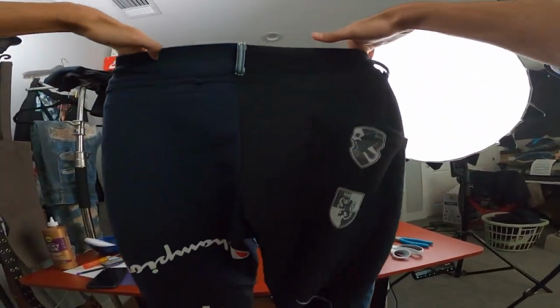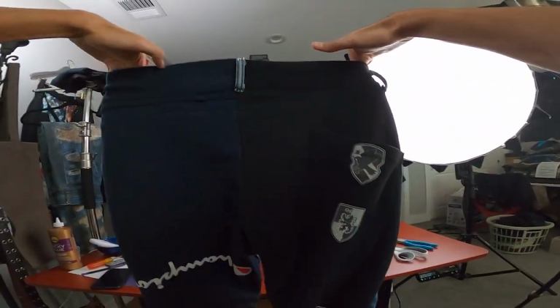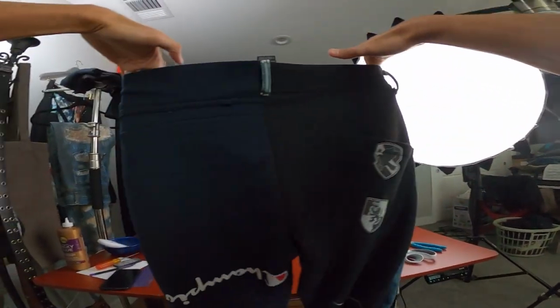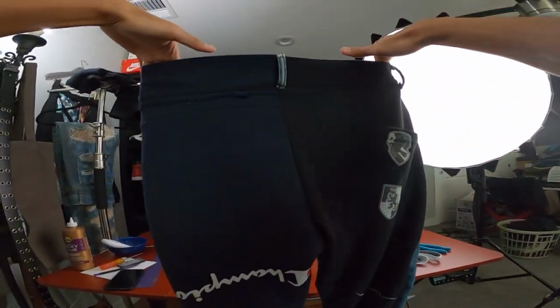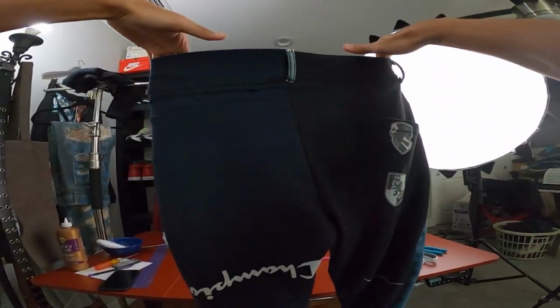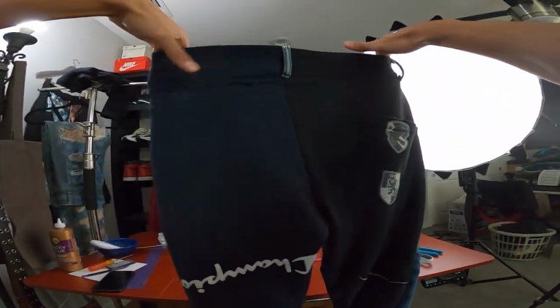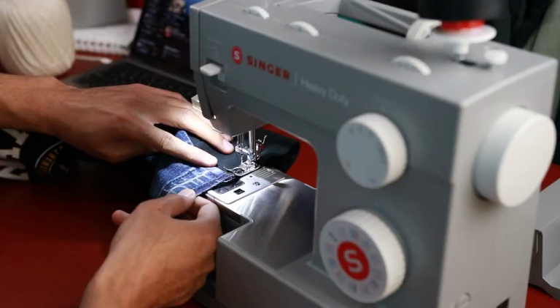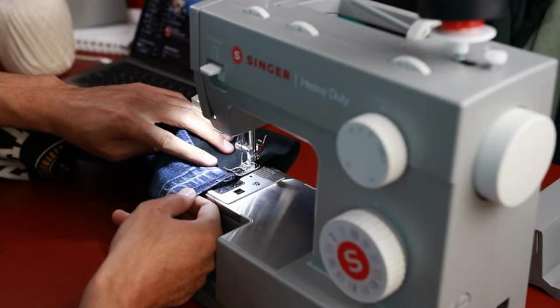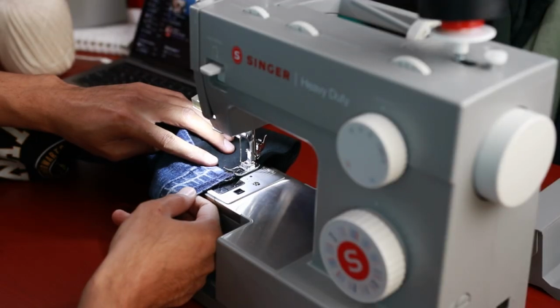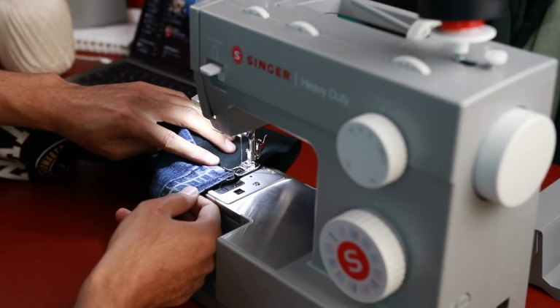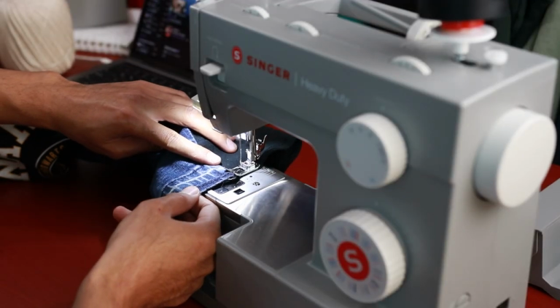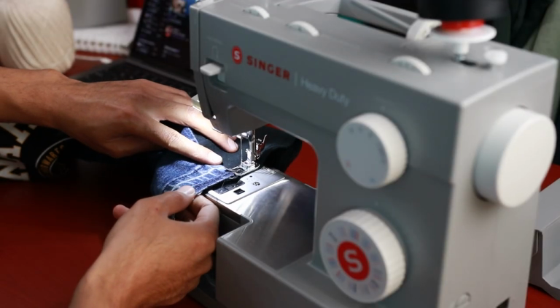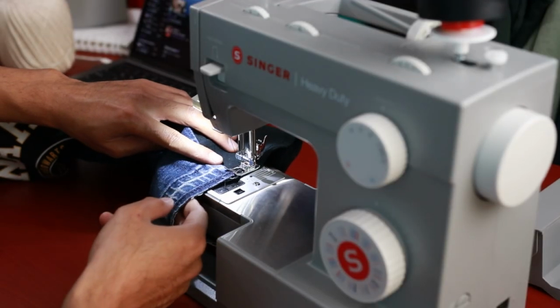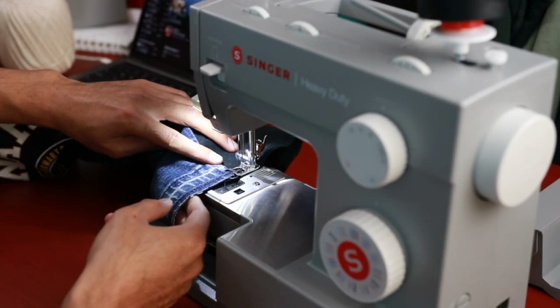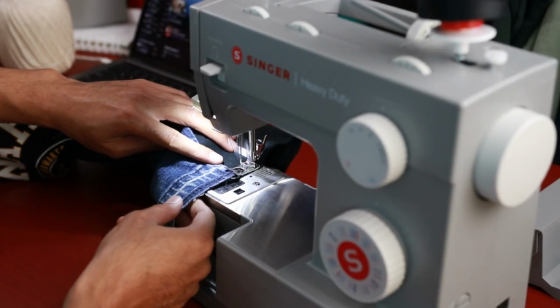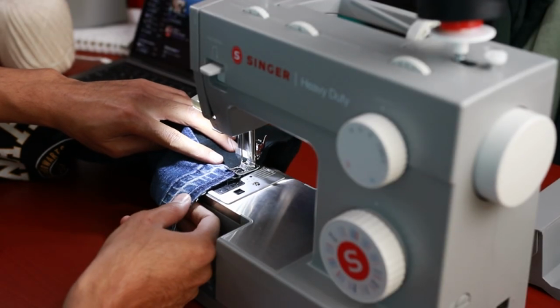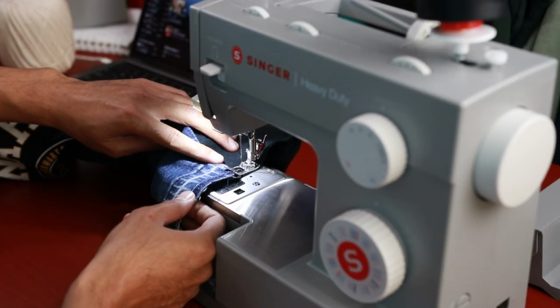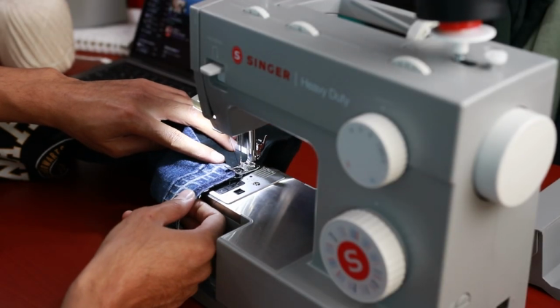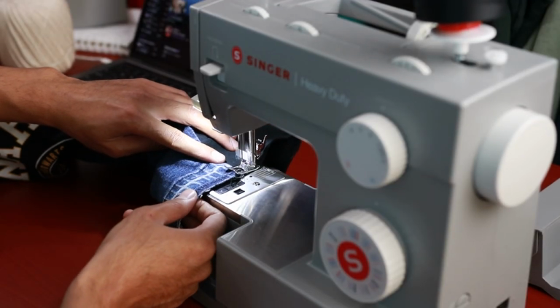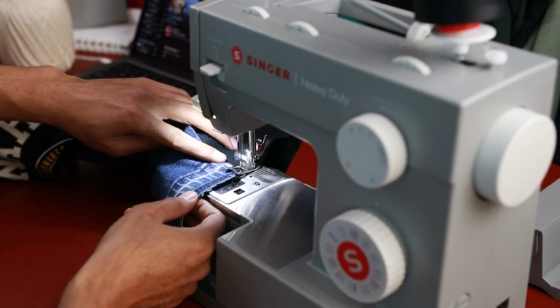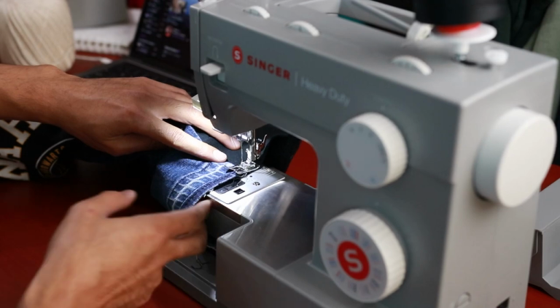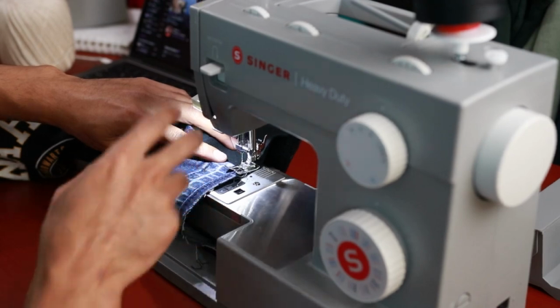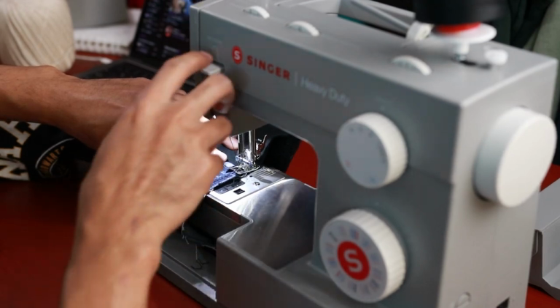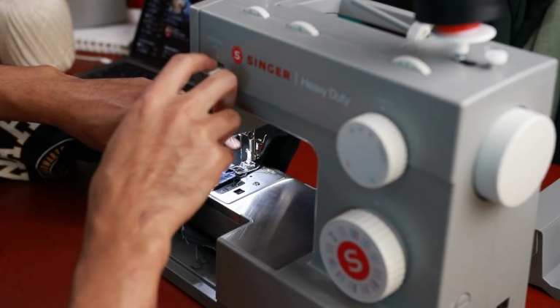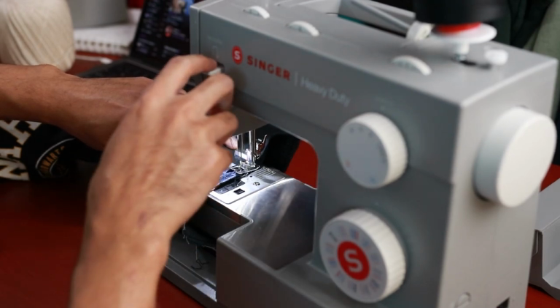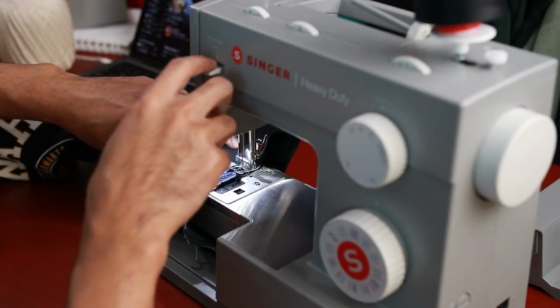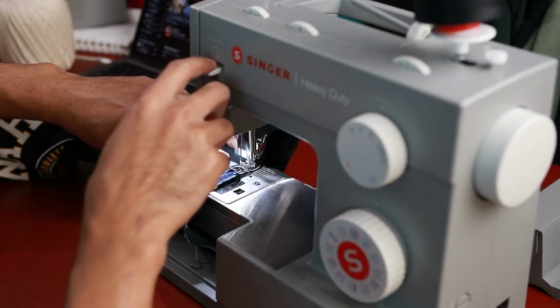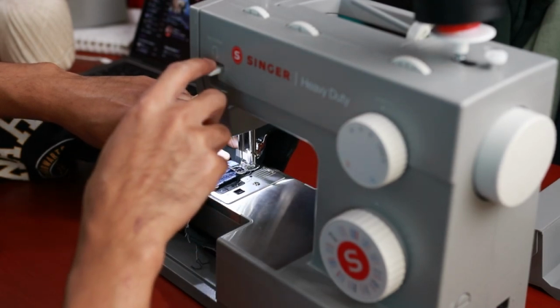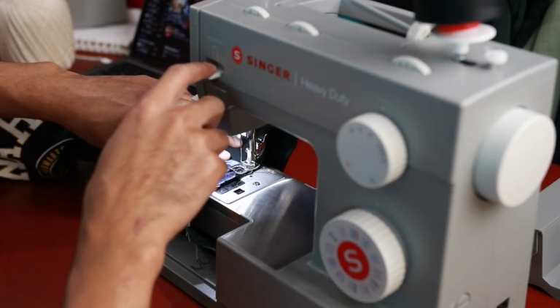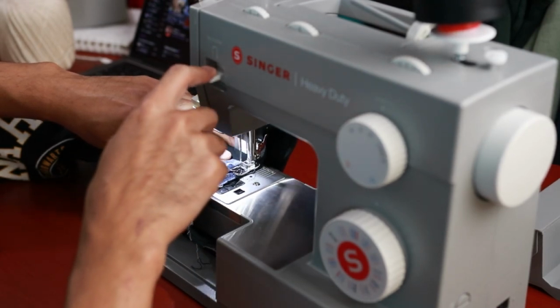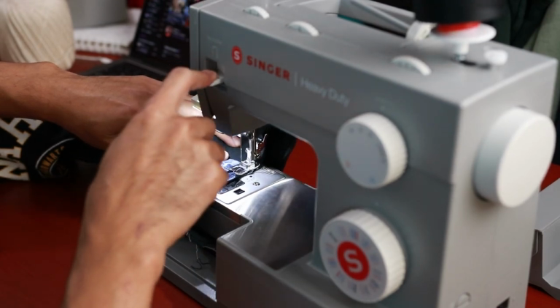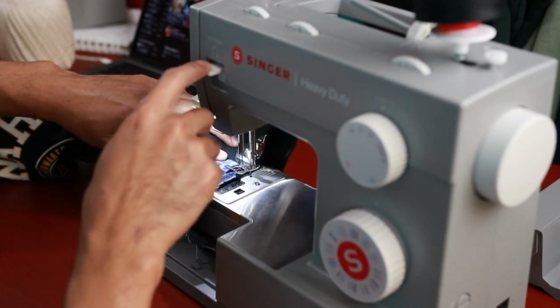The last step is to sew a zigzag stitch around the pant leg openings to prevent them from fraying.